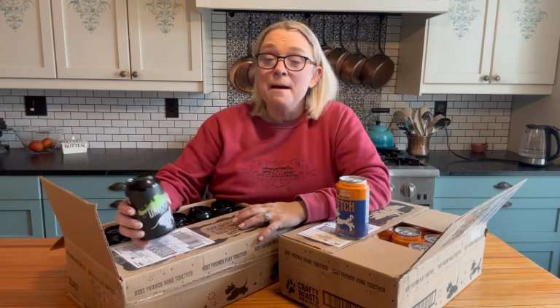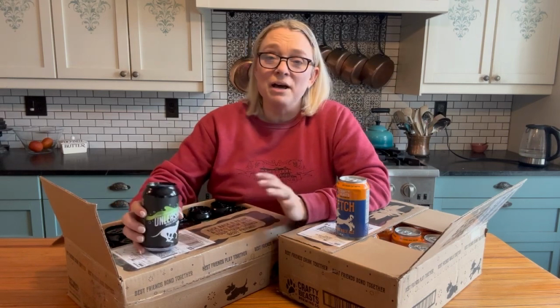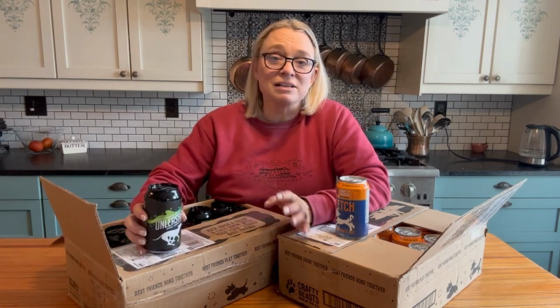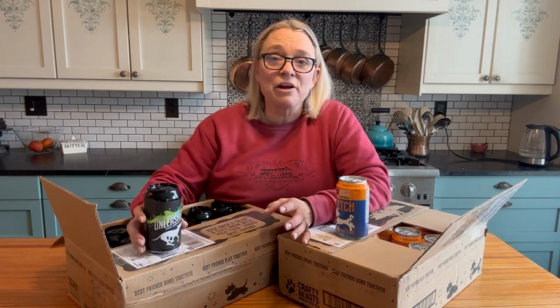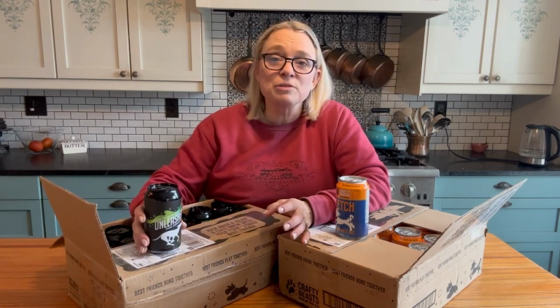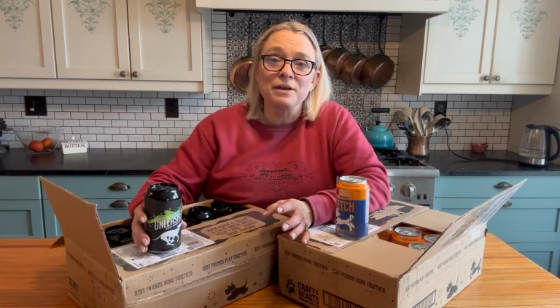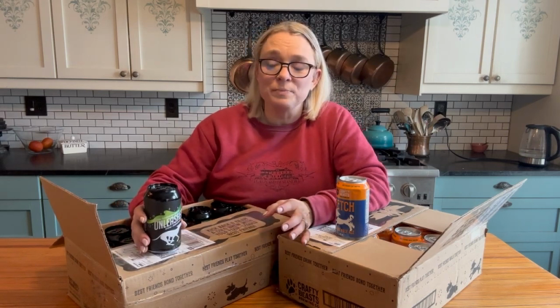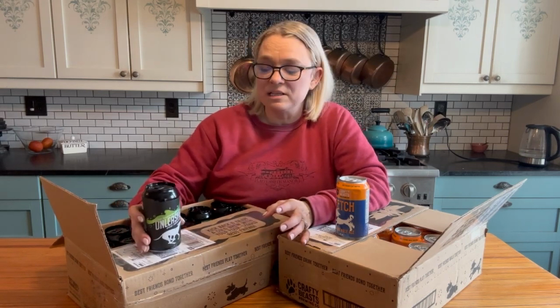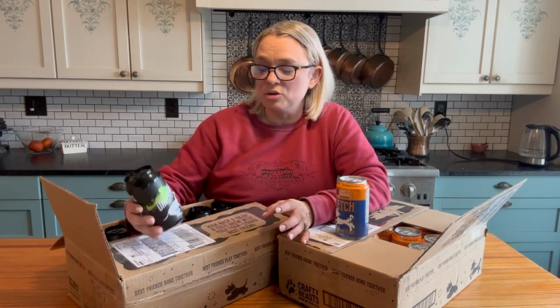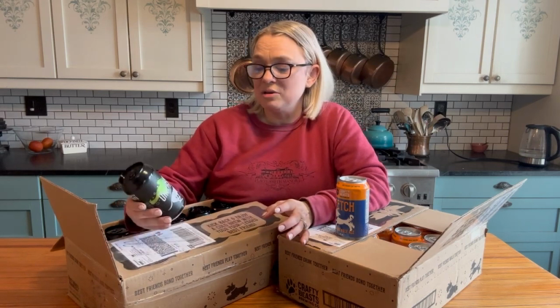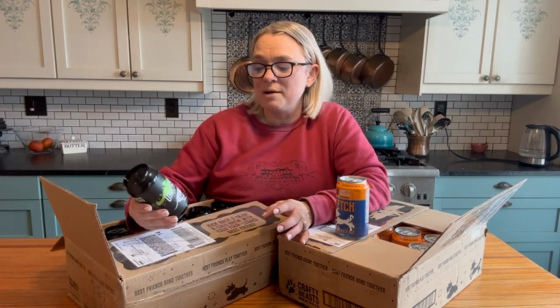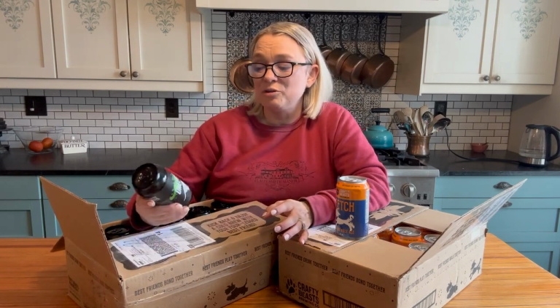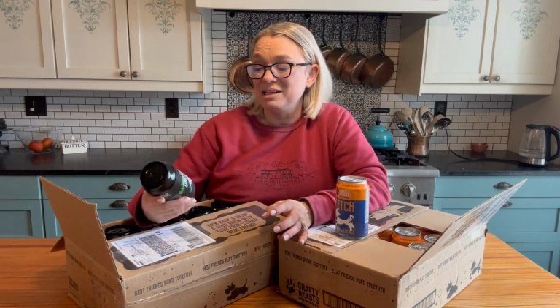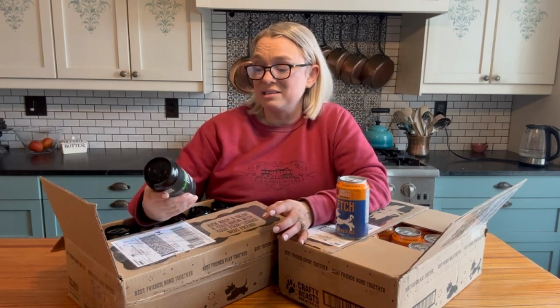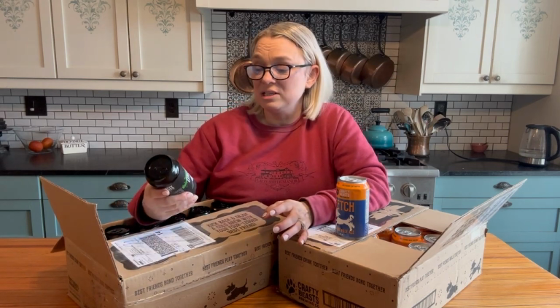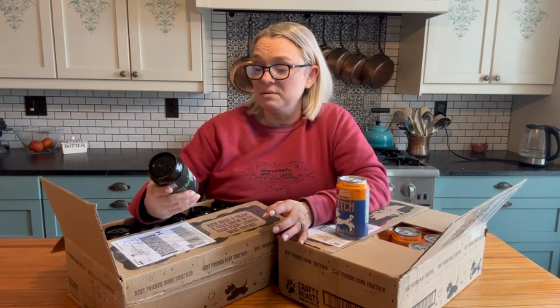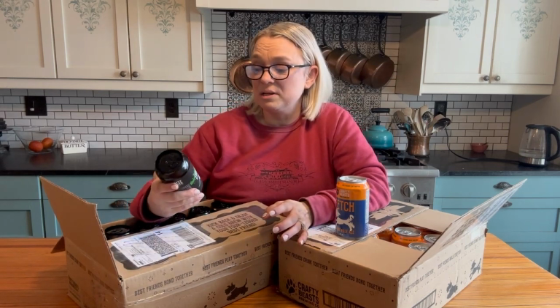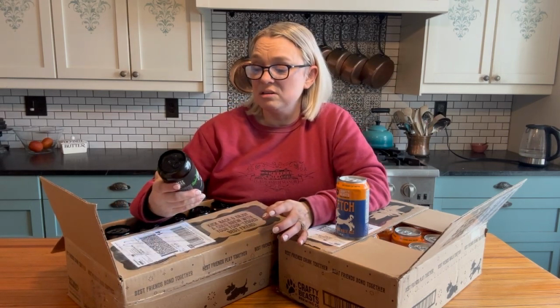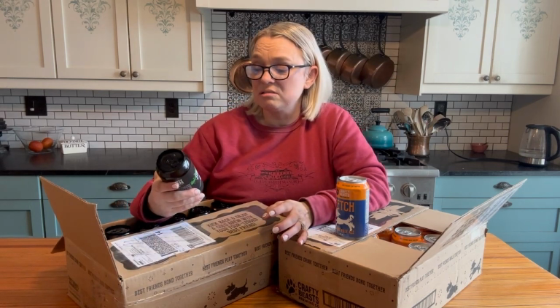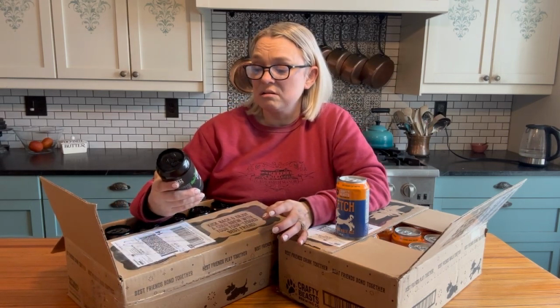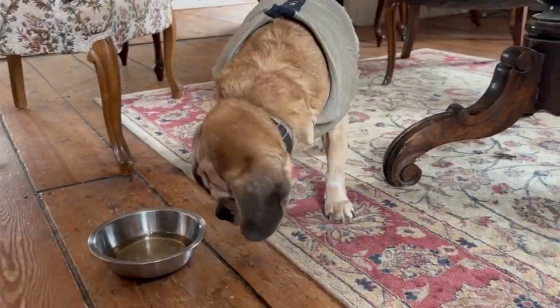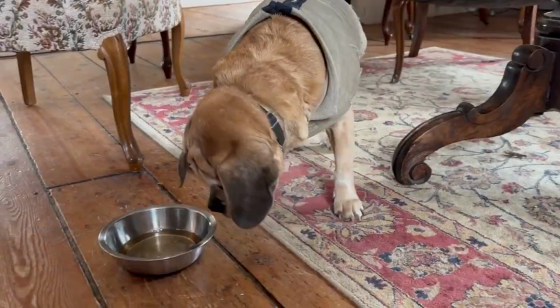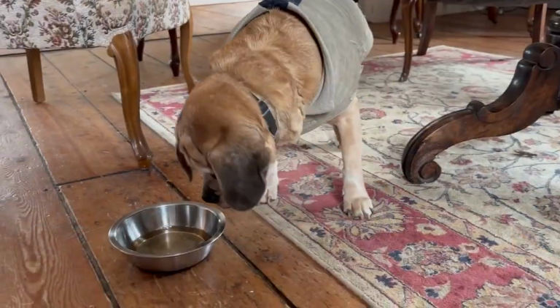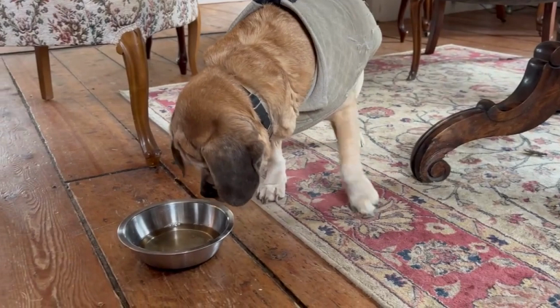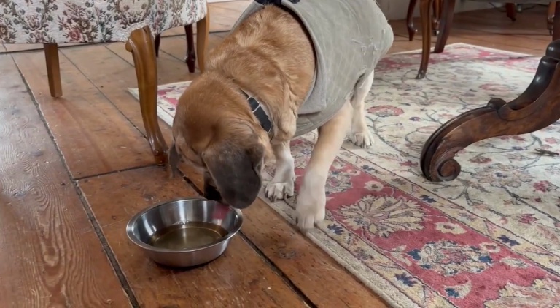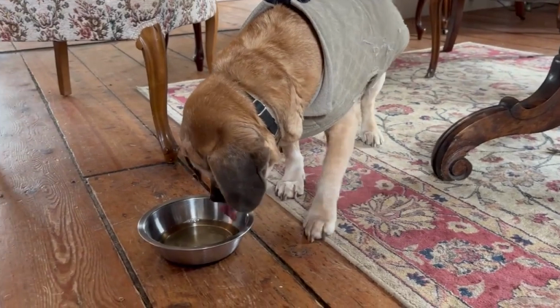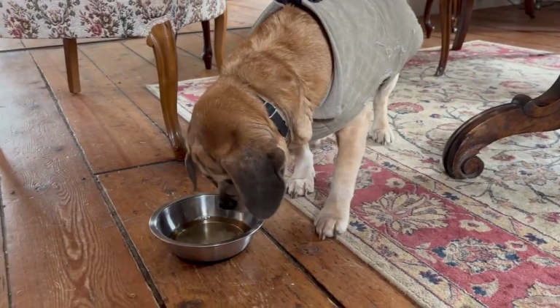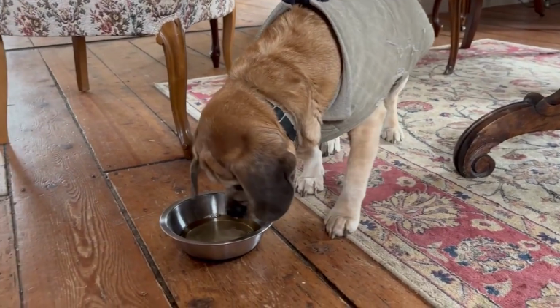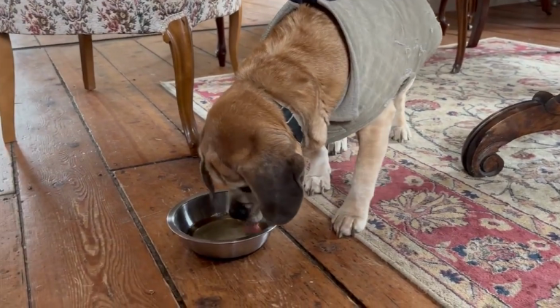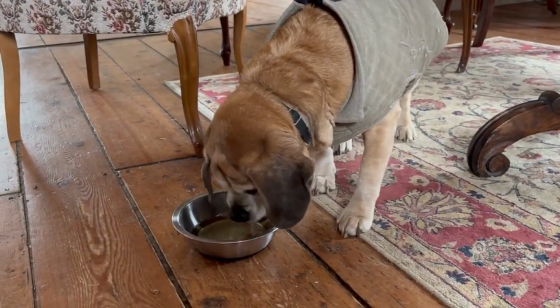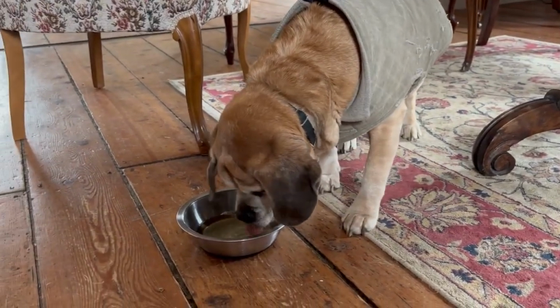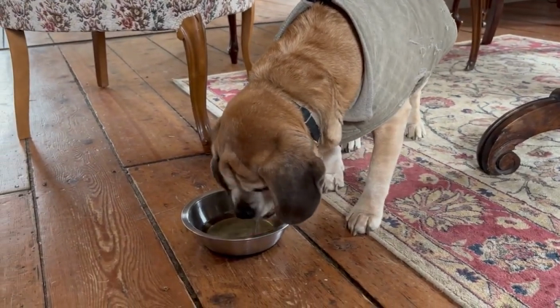Our terrace will be opening soon and we're really excited because, you know what? Our dogs love this.